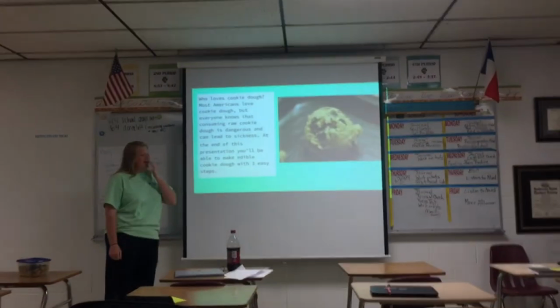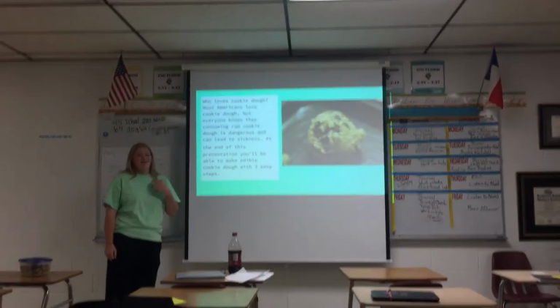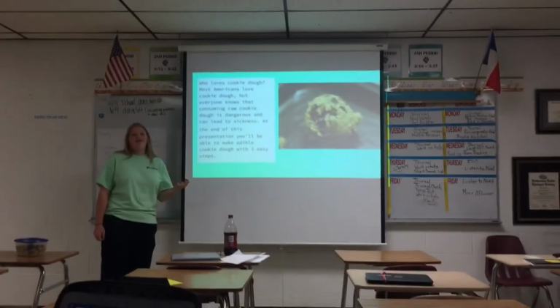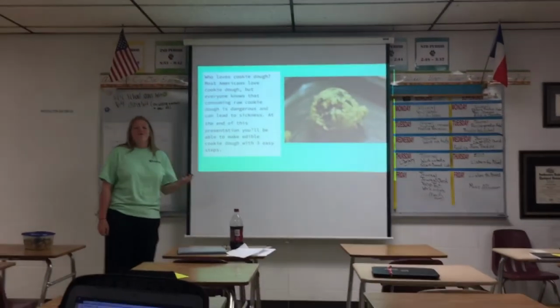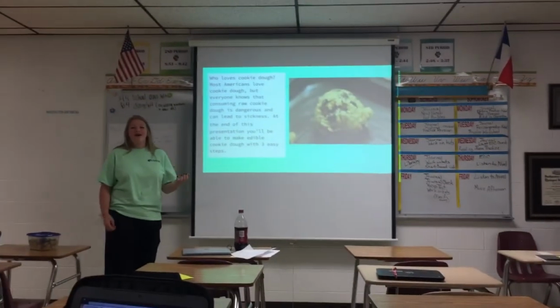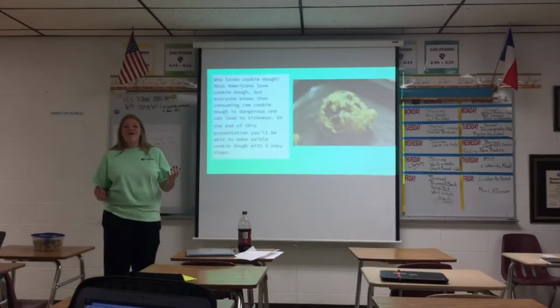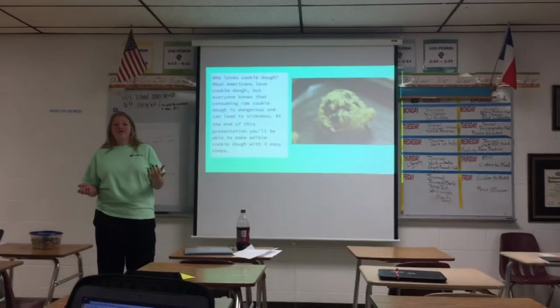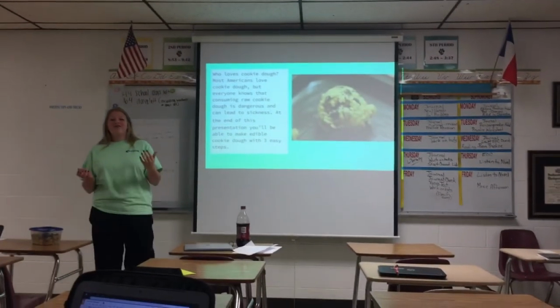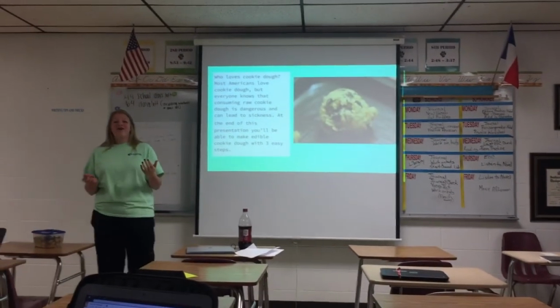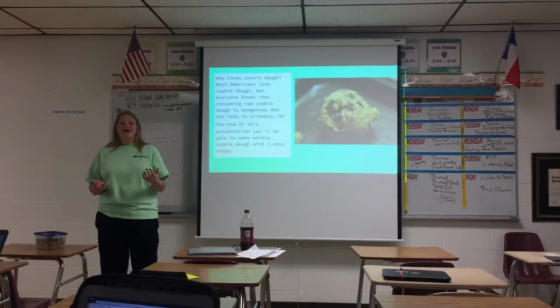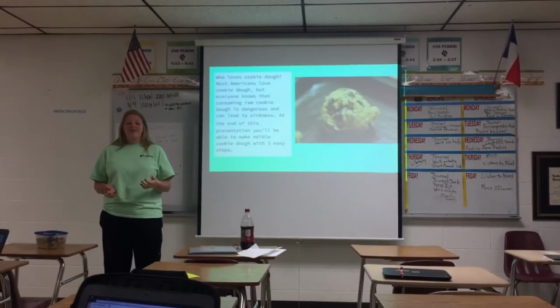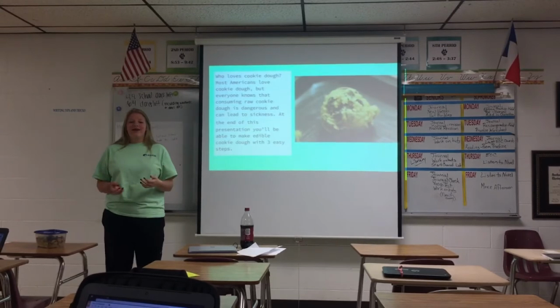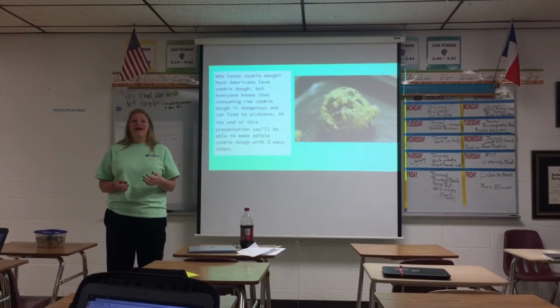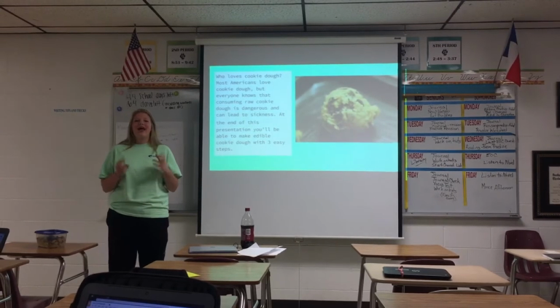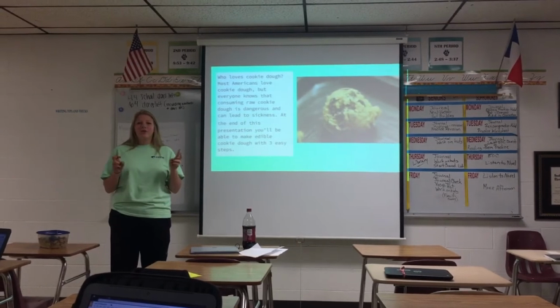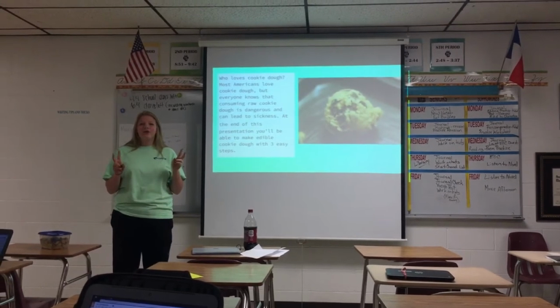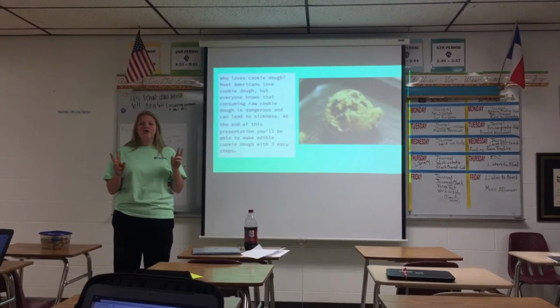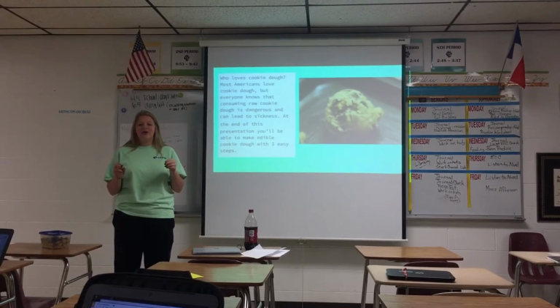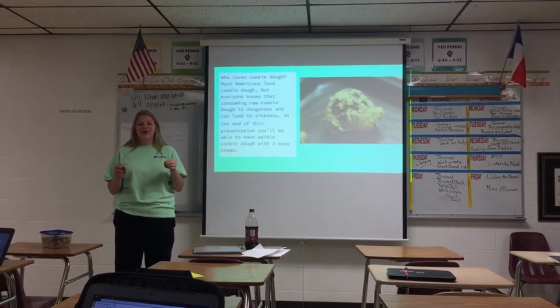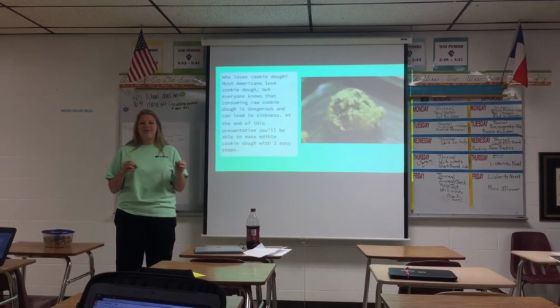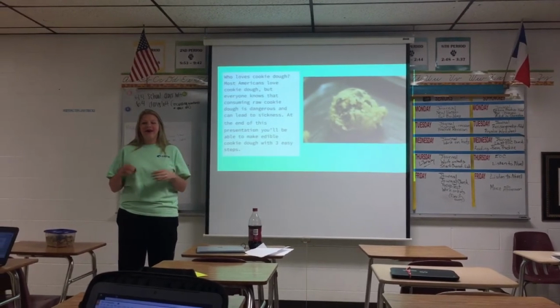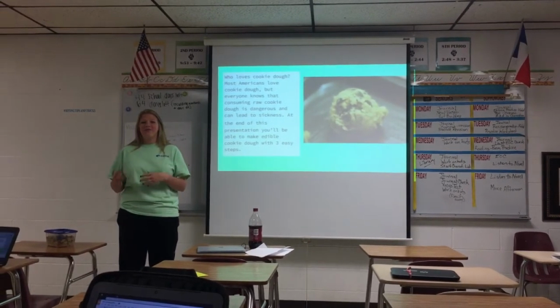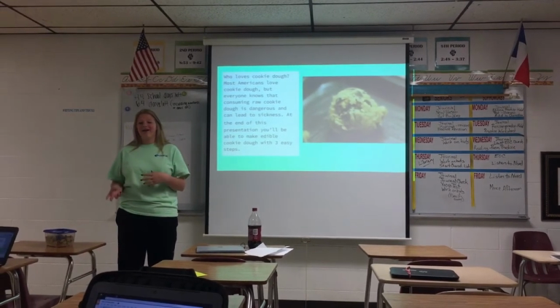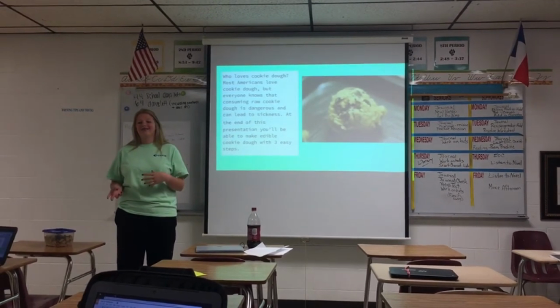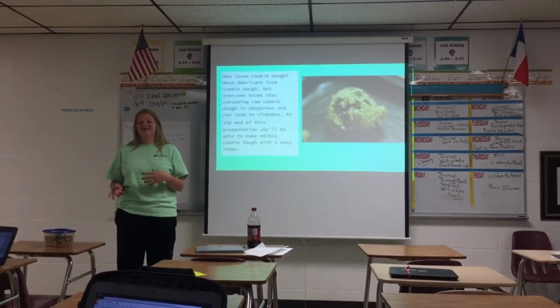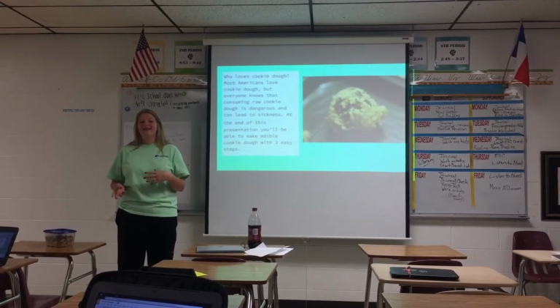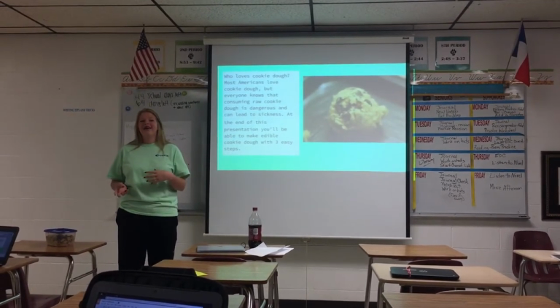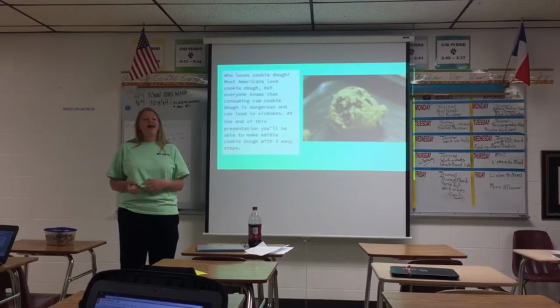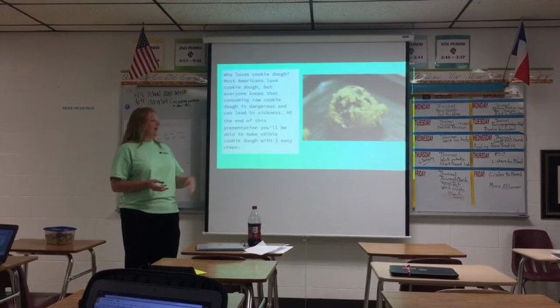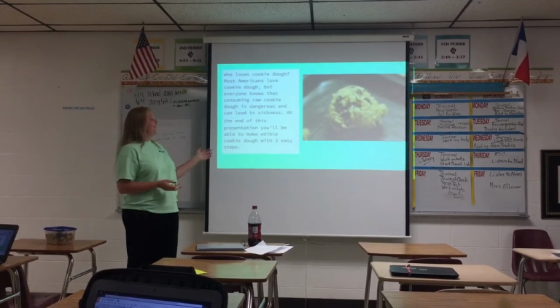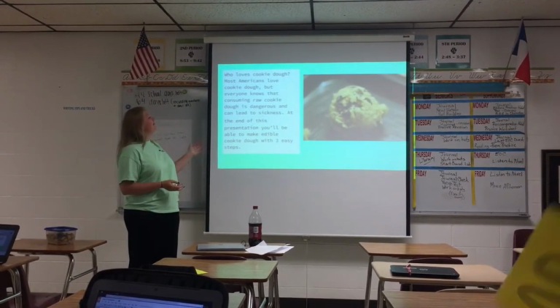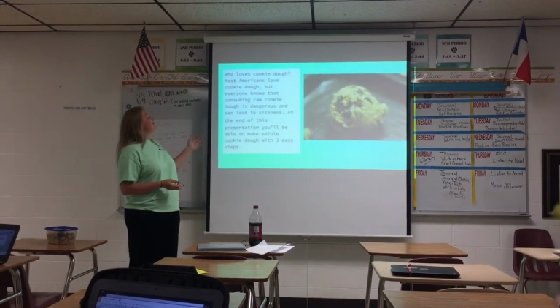So I thought, why not figure out a way to make edible cookie dough without the raw eggs? And I found this.